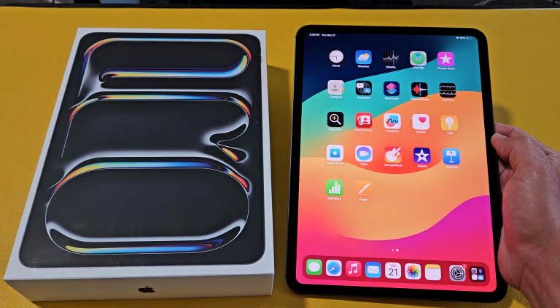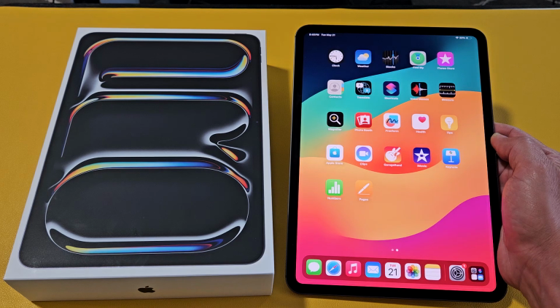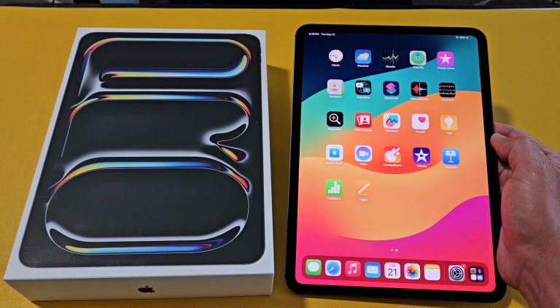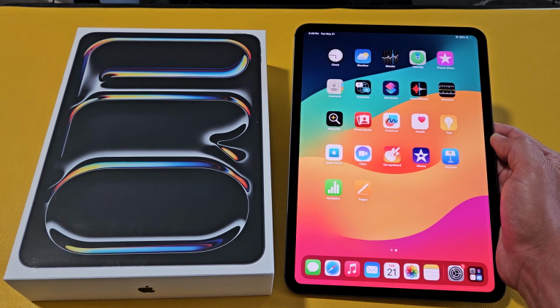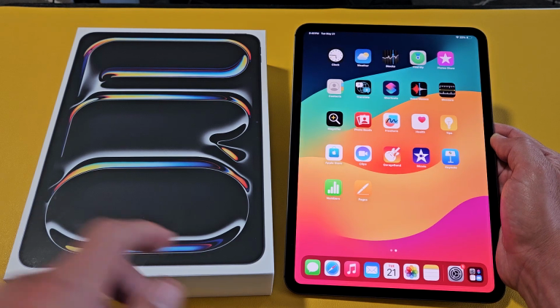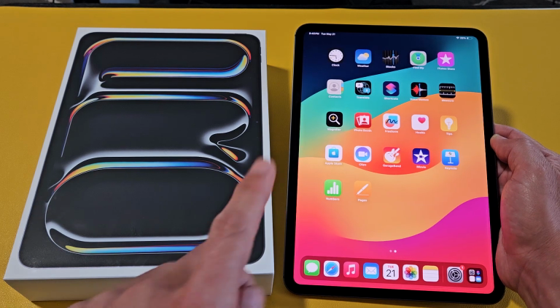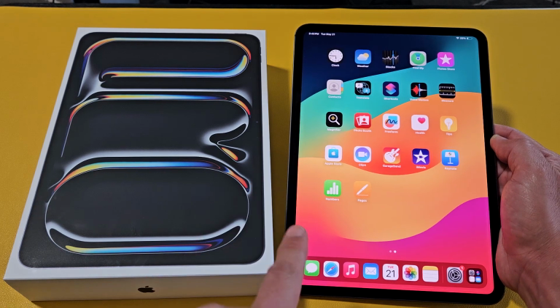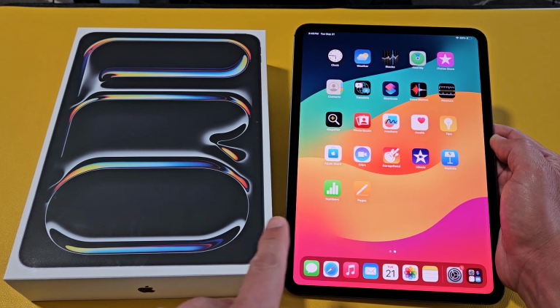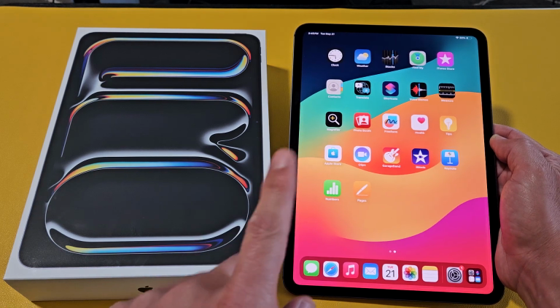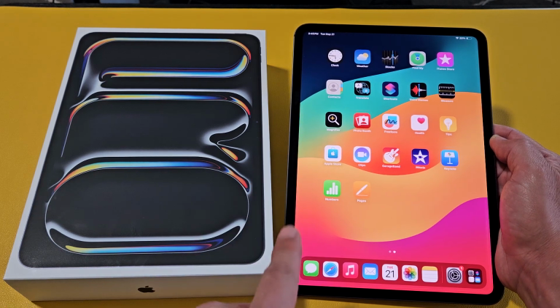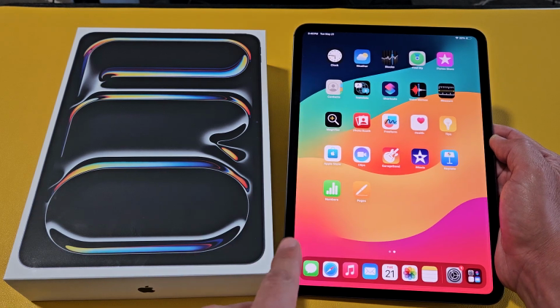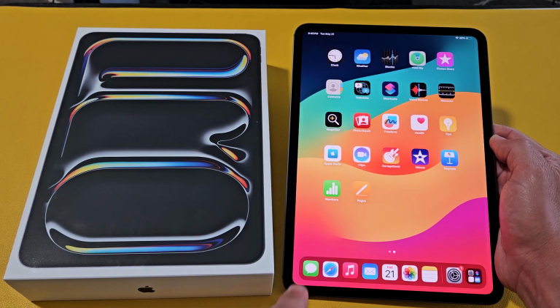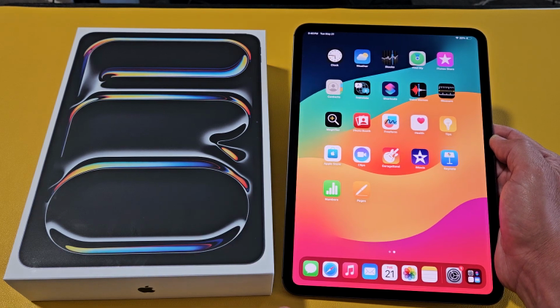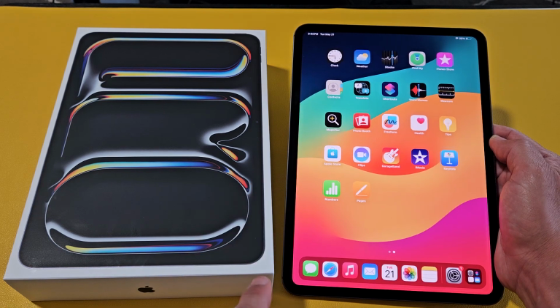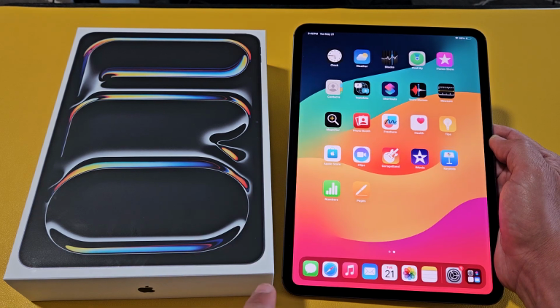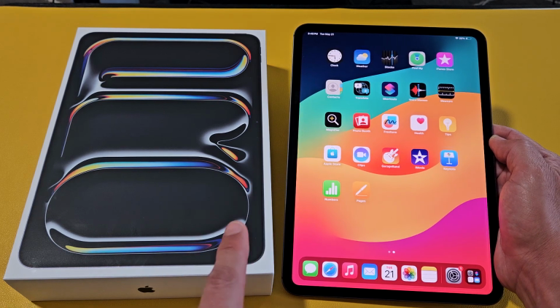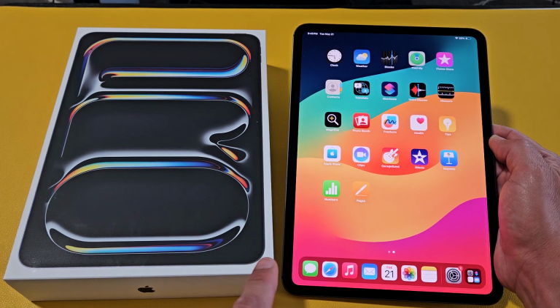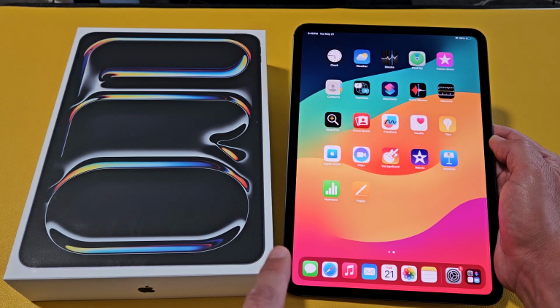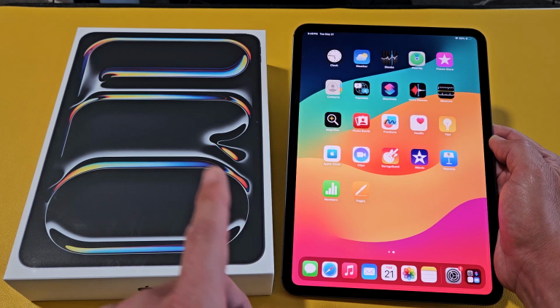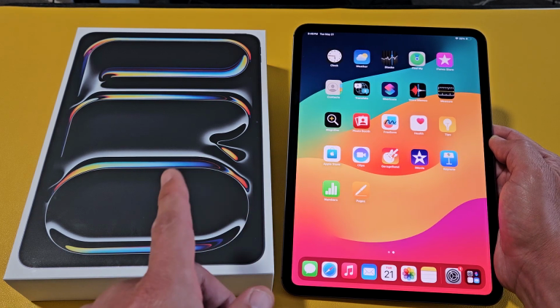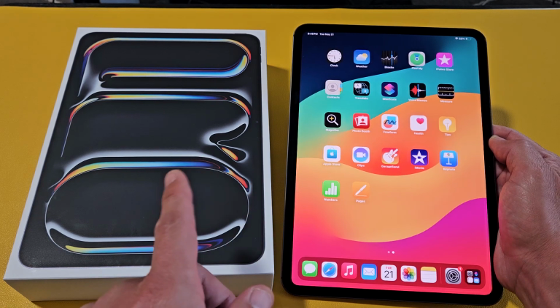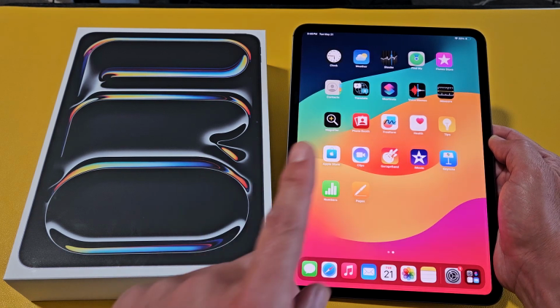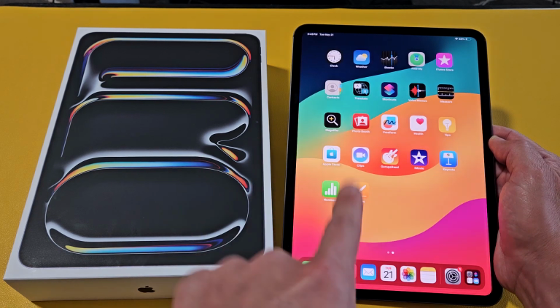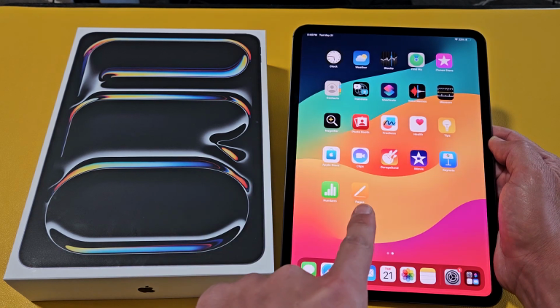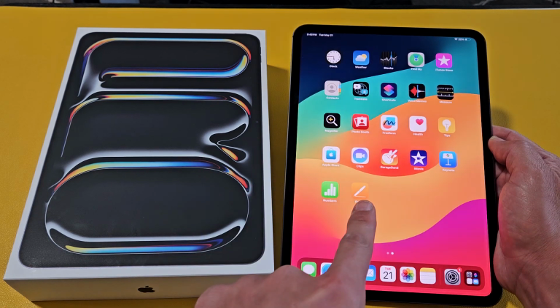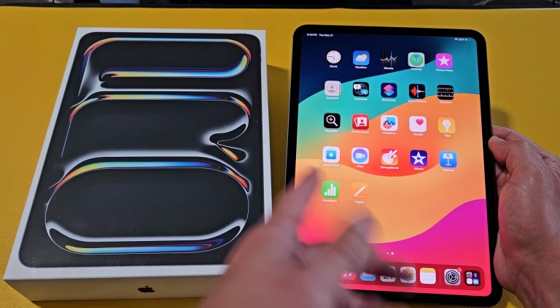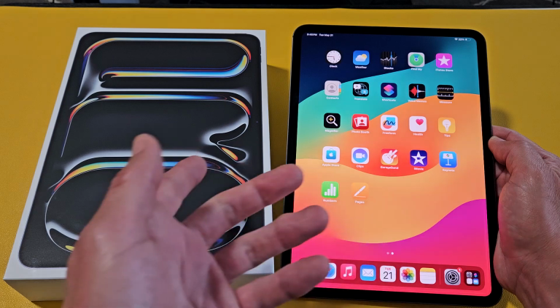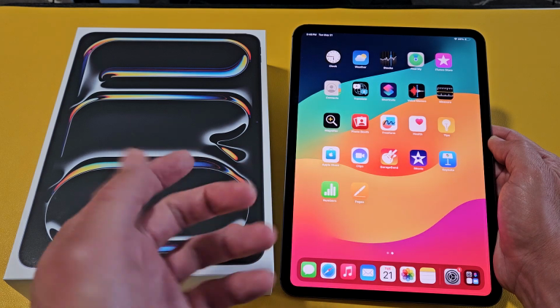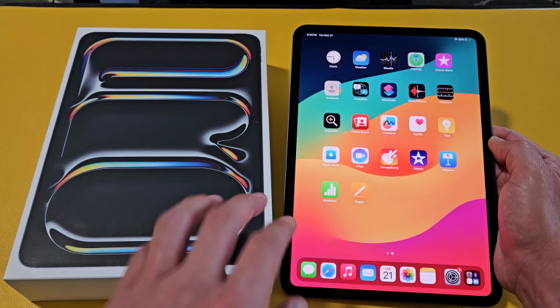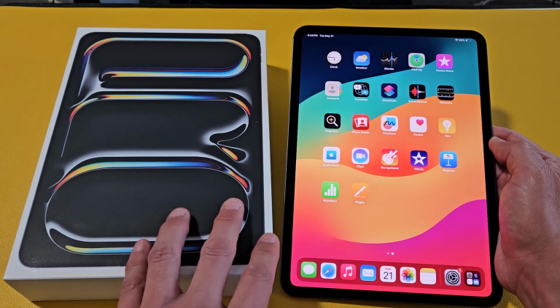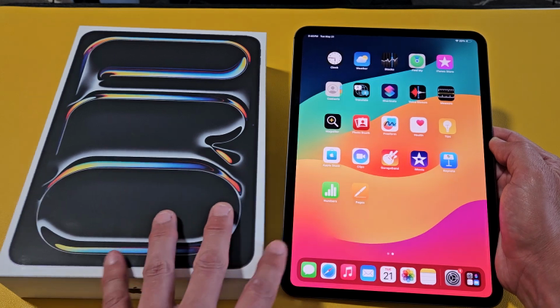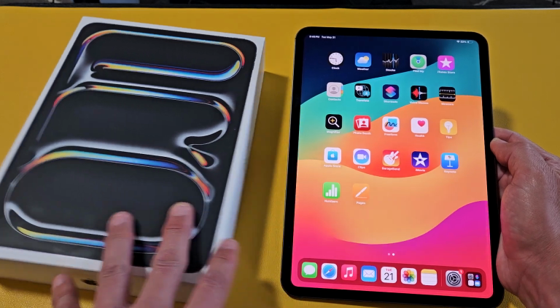I'm going to show you several ways how to turn off or restart the iPad Pro M4 11-inch as well as the 13-inch.